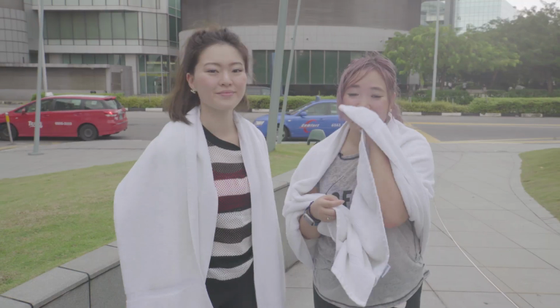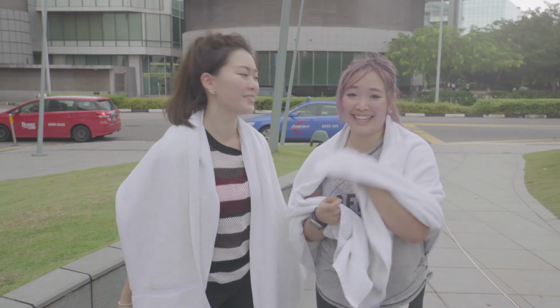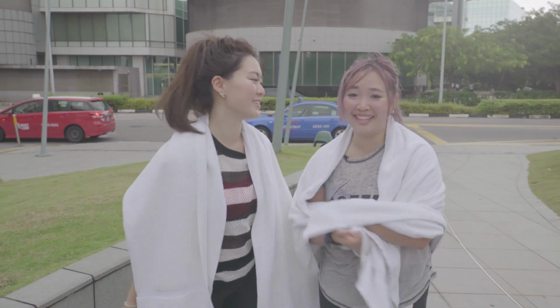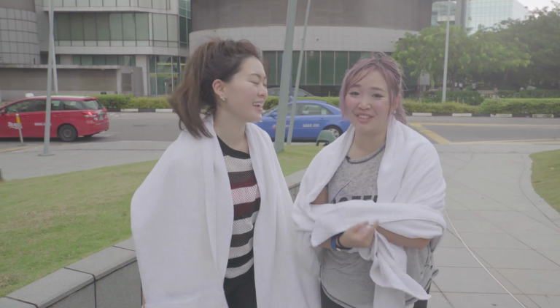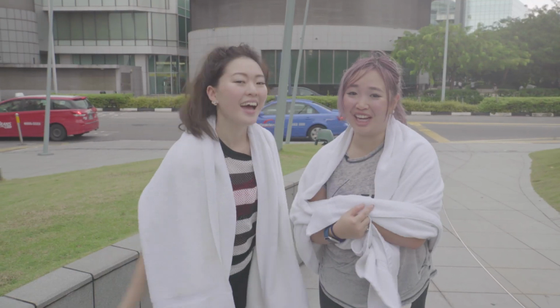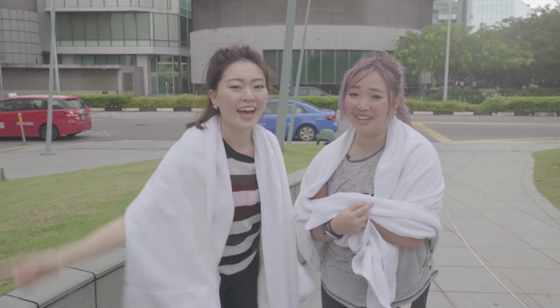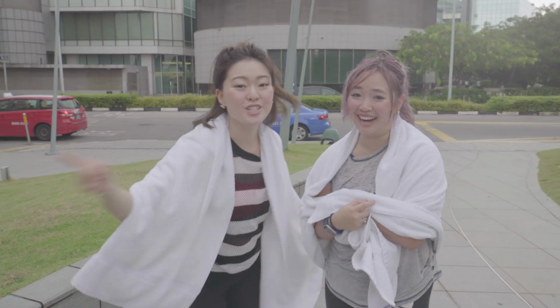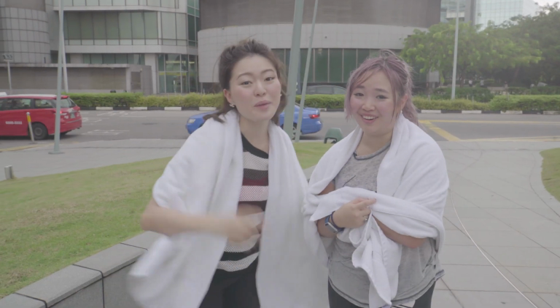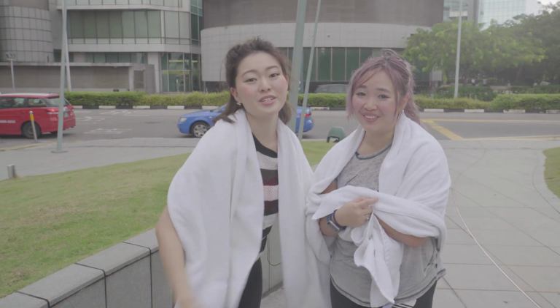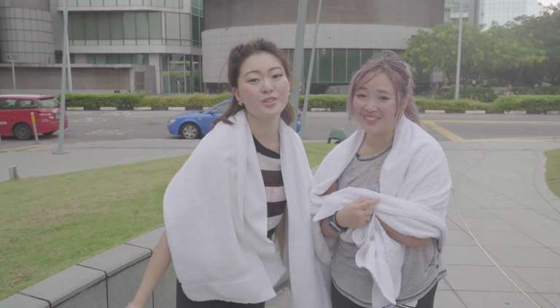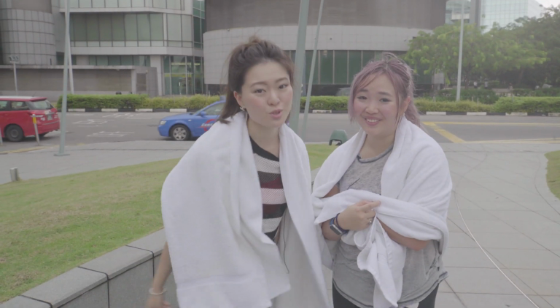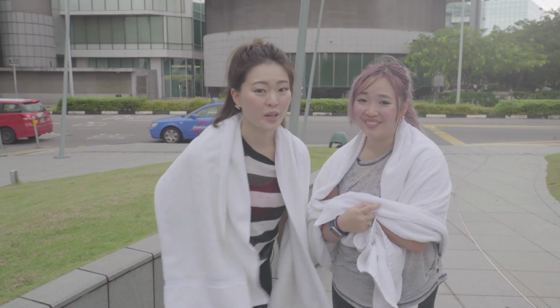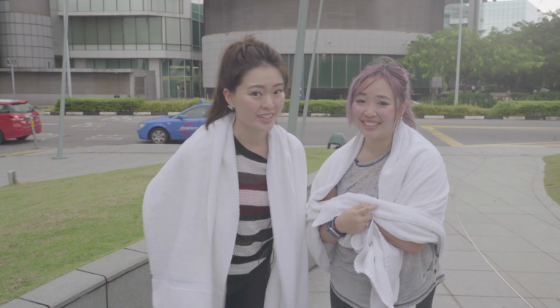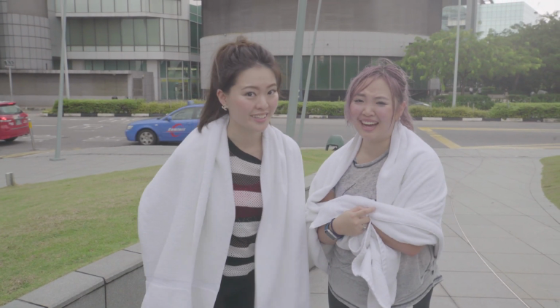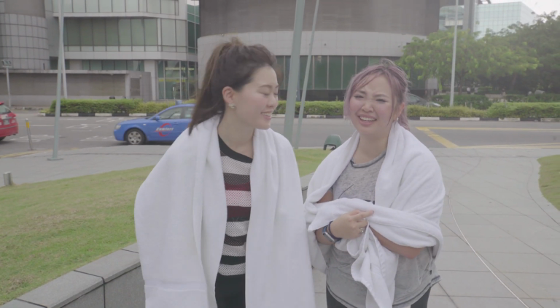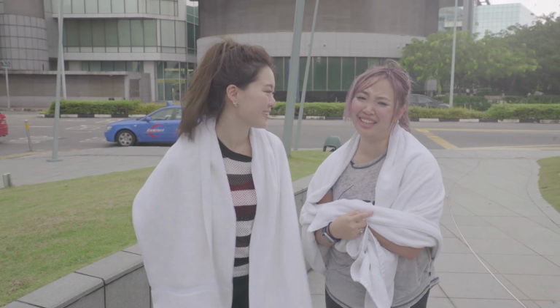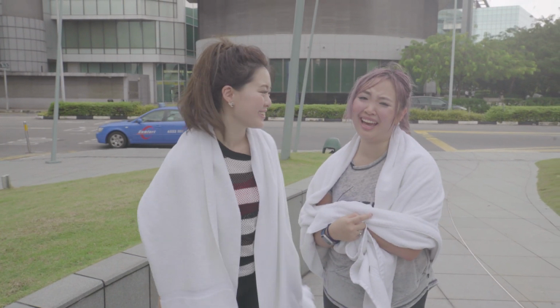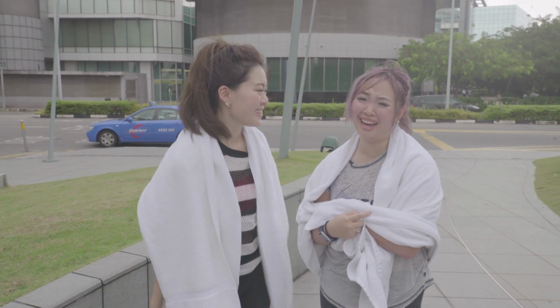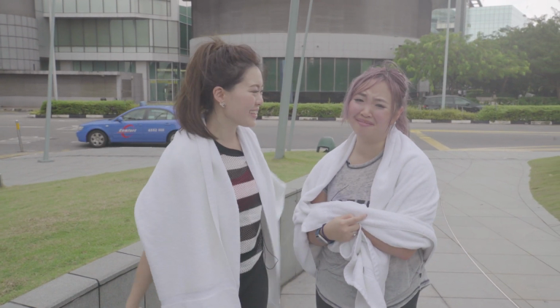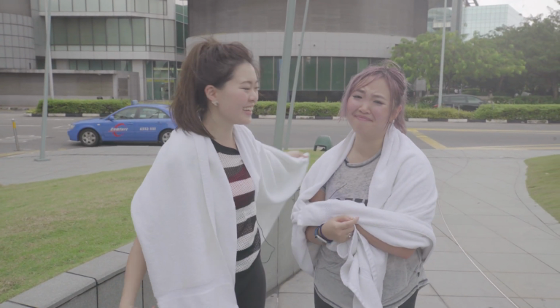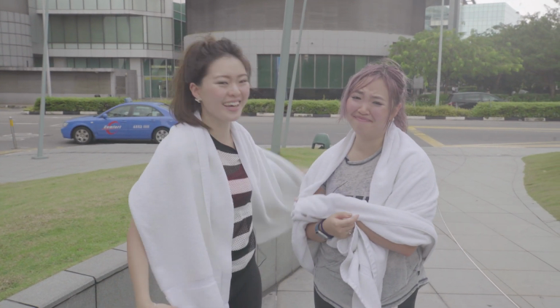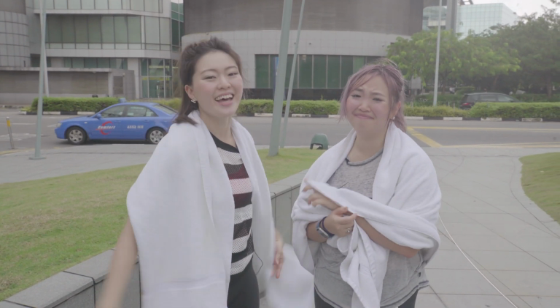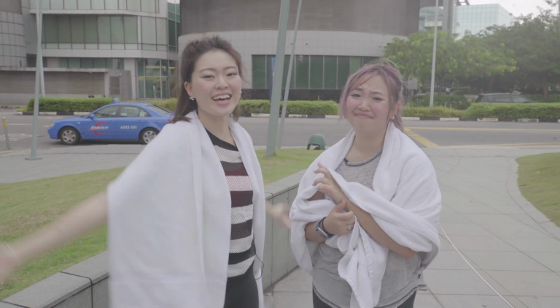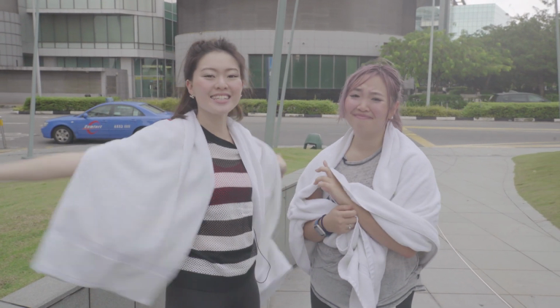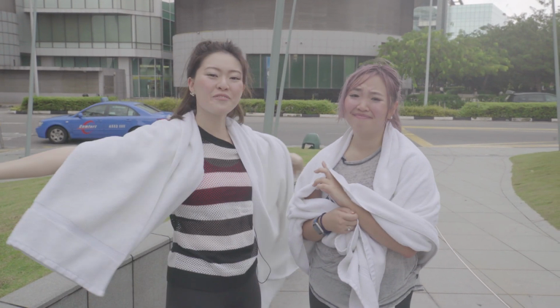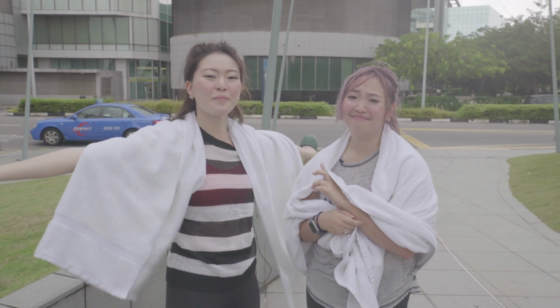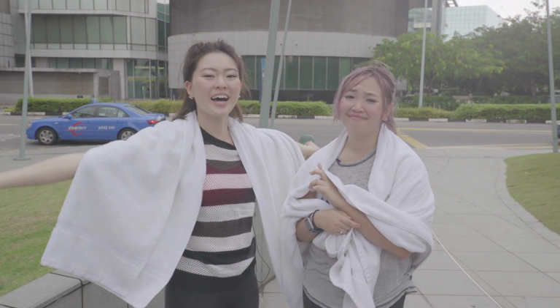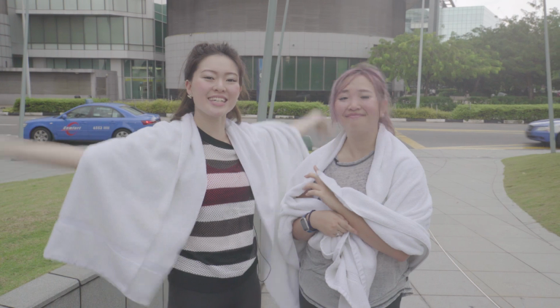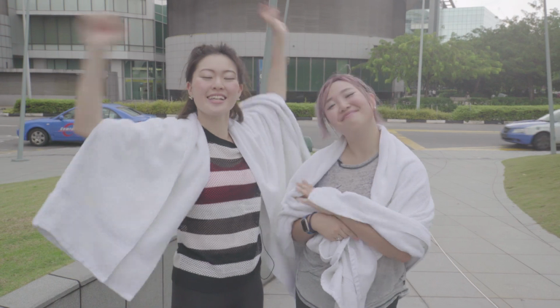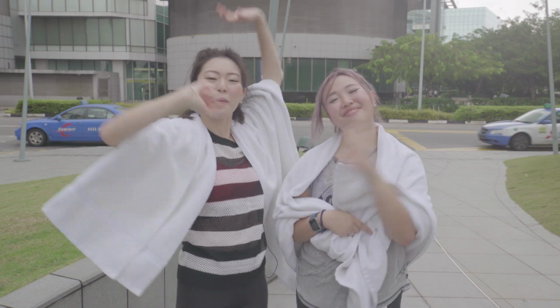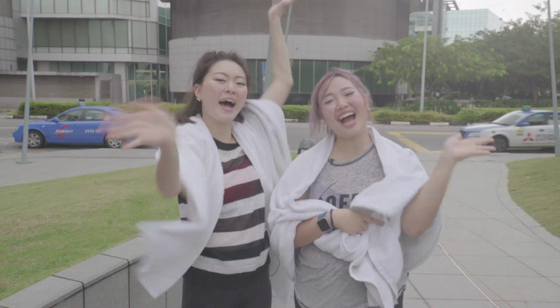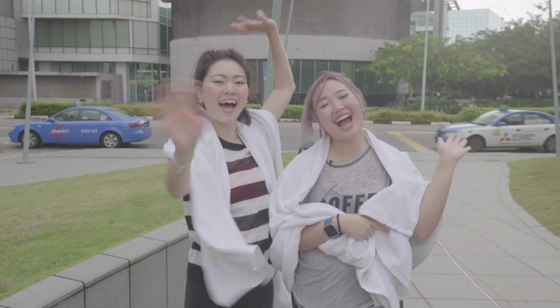I think I need to shower now, and Gem is still sweating. I actually am. That's it from us, bye!